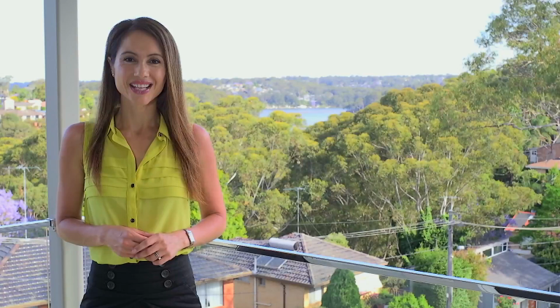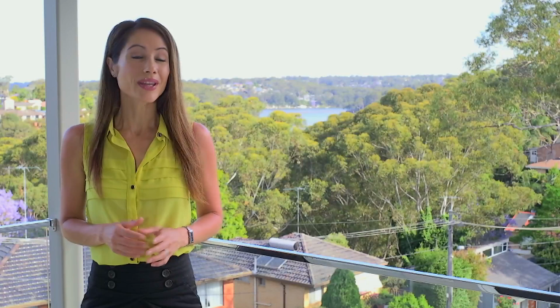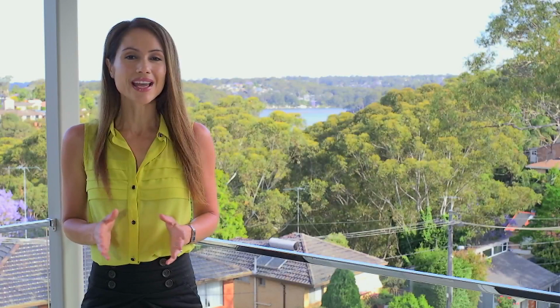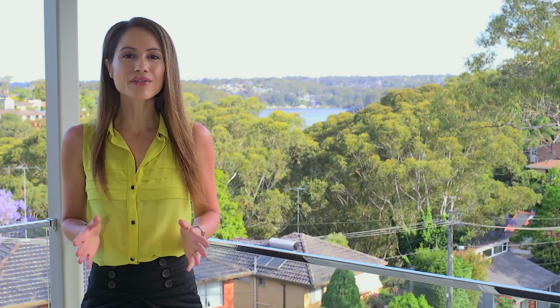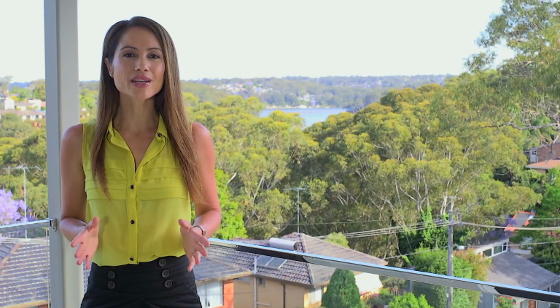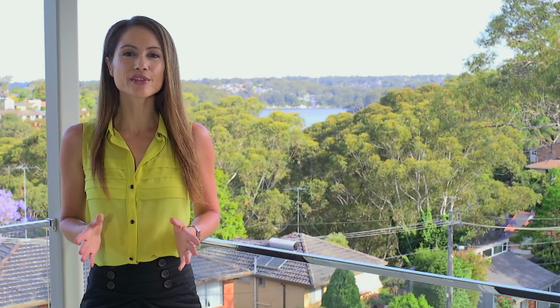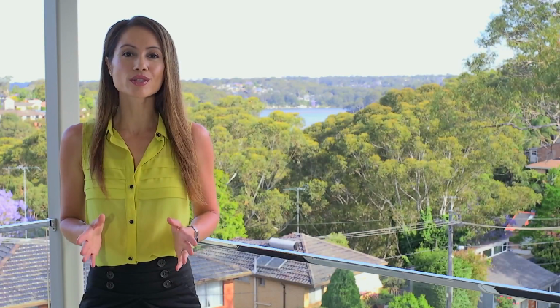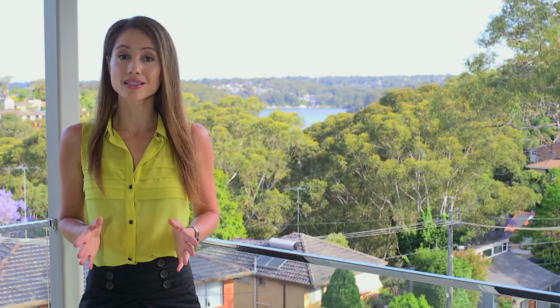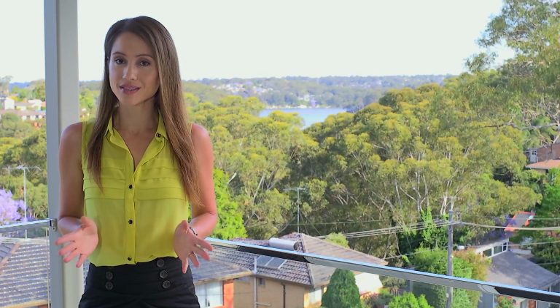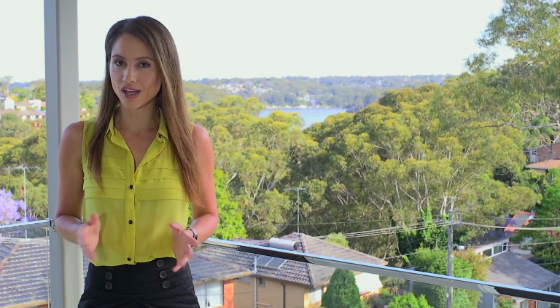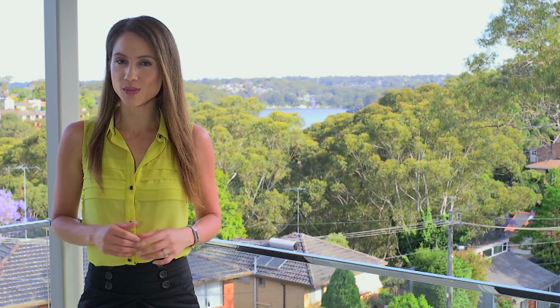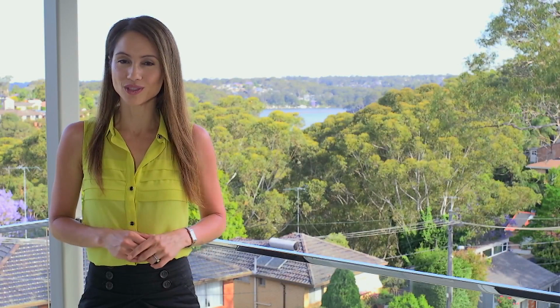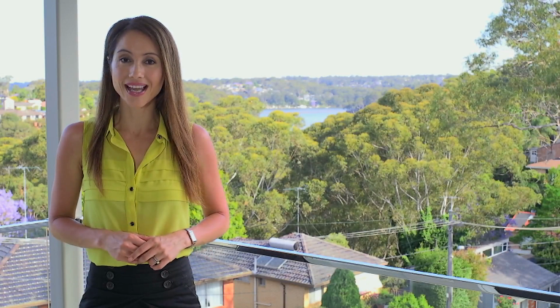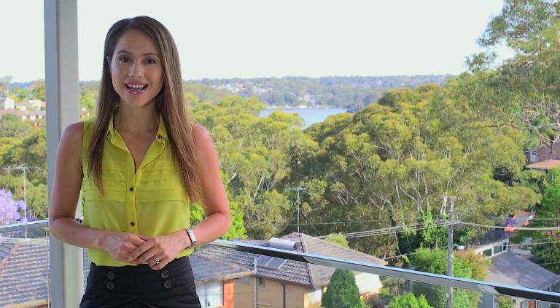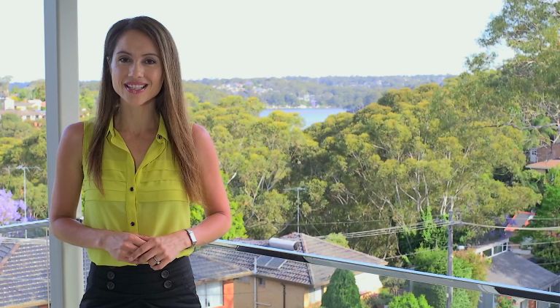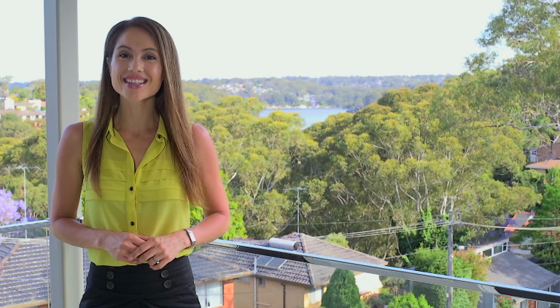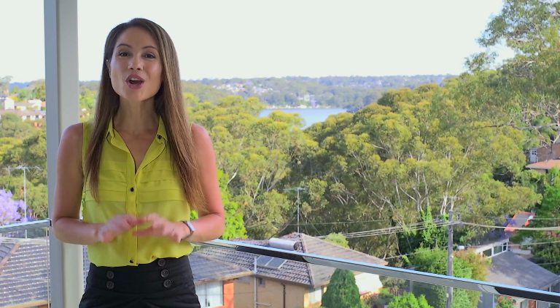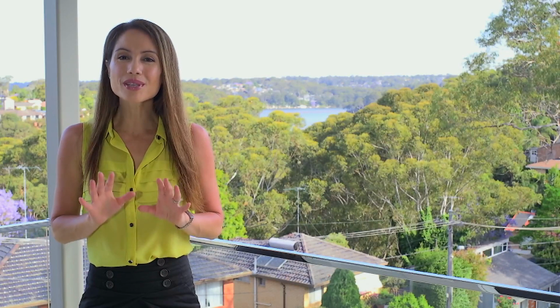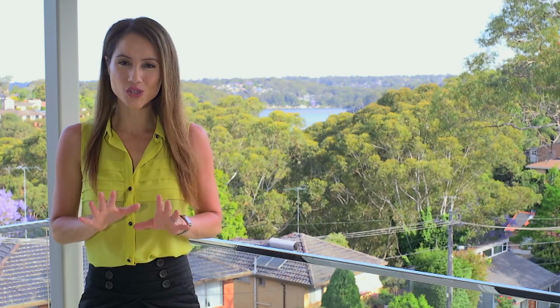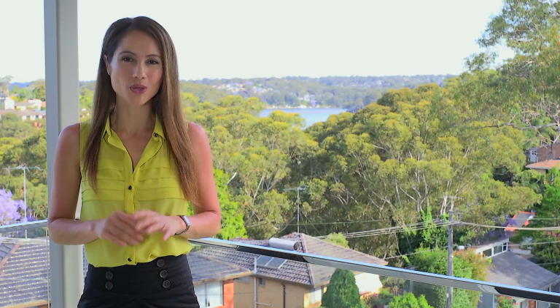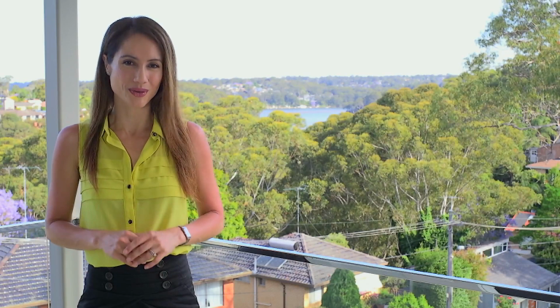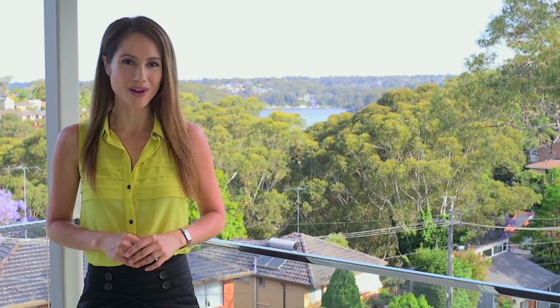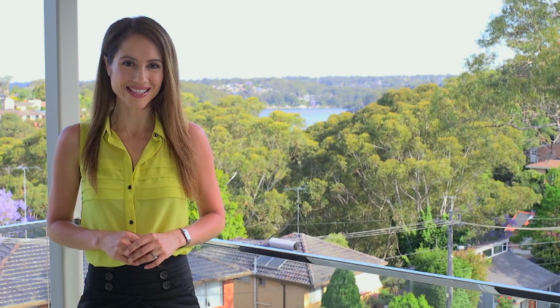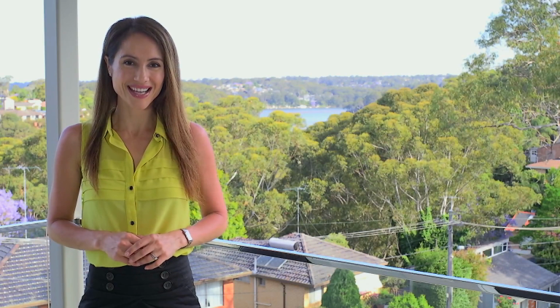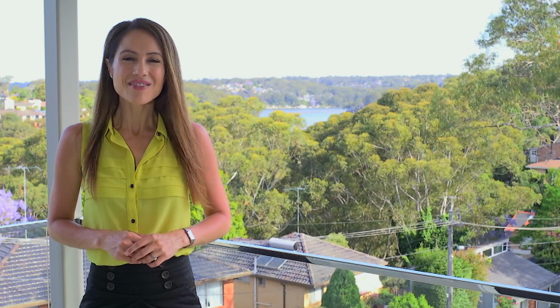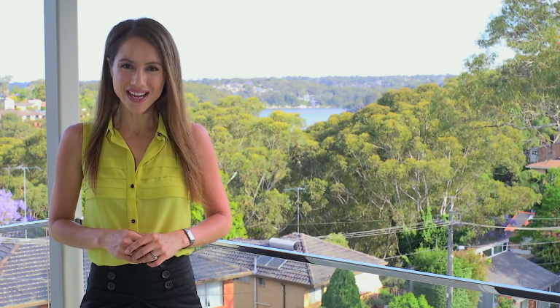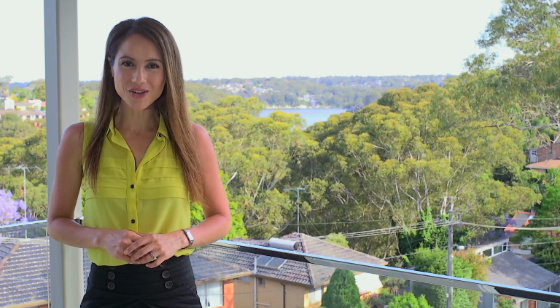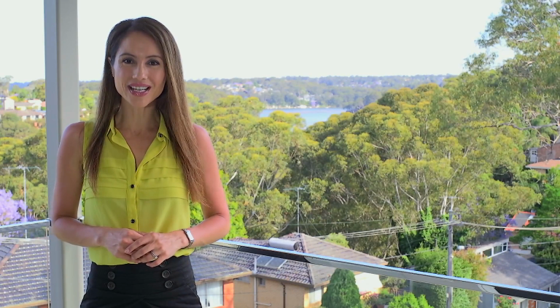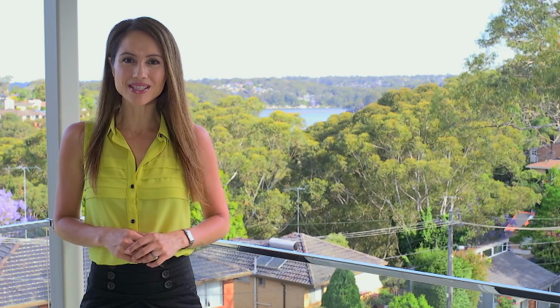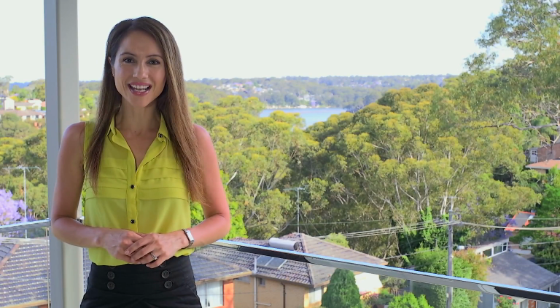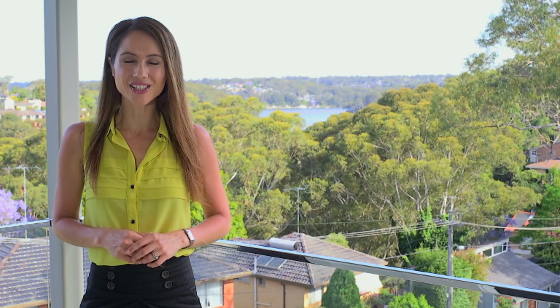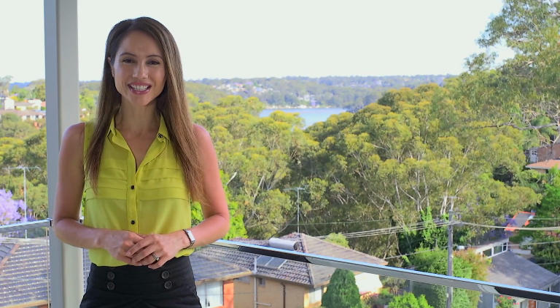With elevated views and a stylish modern layout, this home is sure to impress. Make sure you come and take a look.